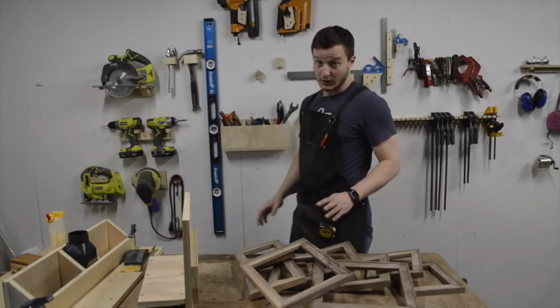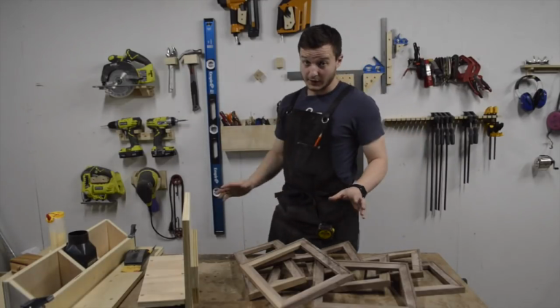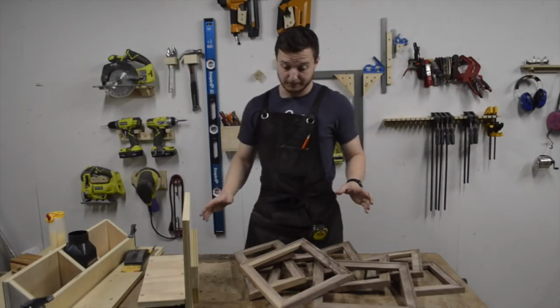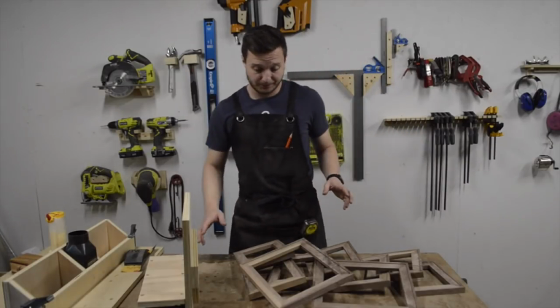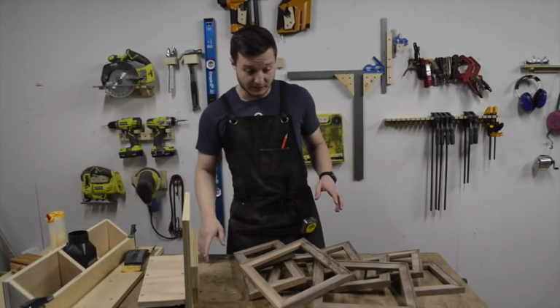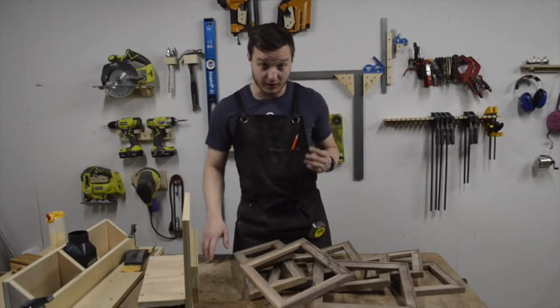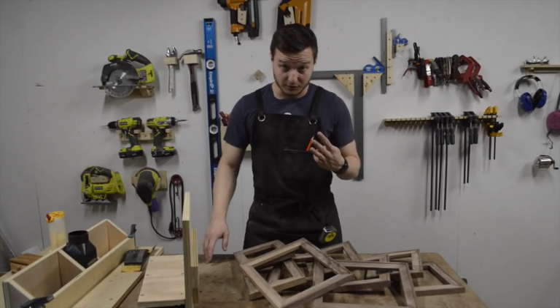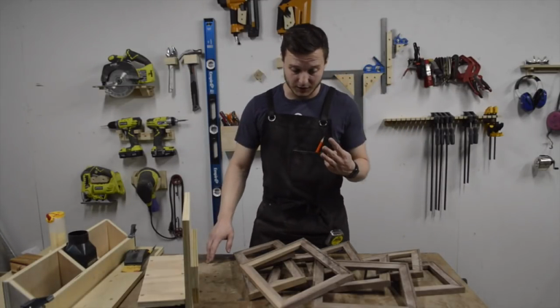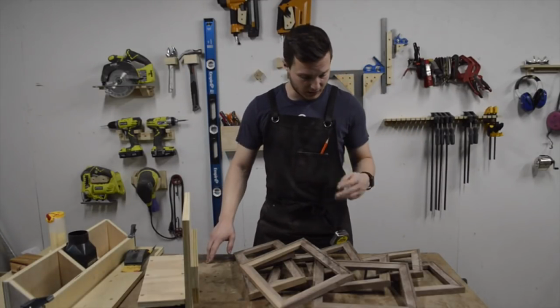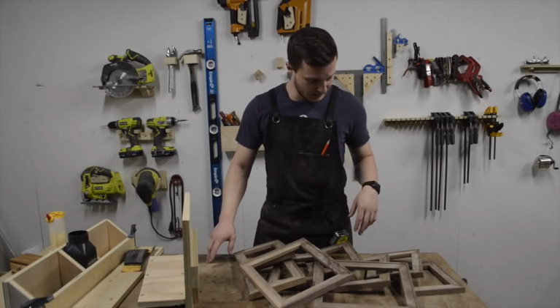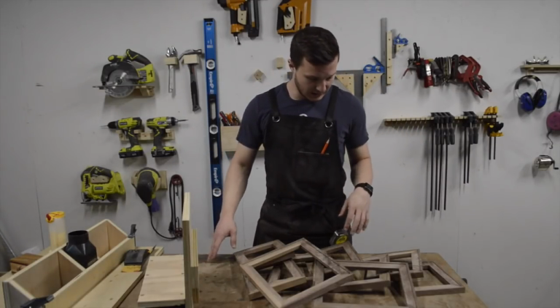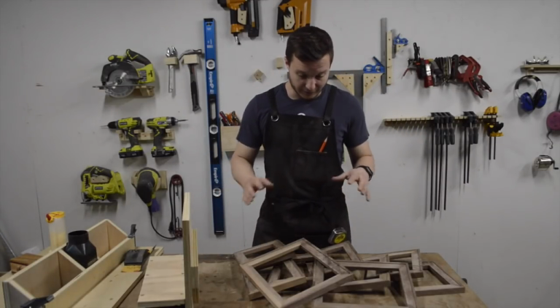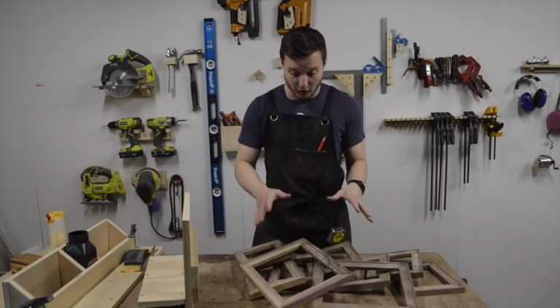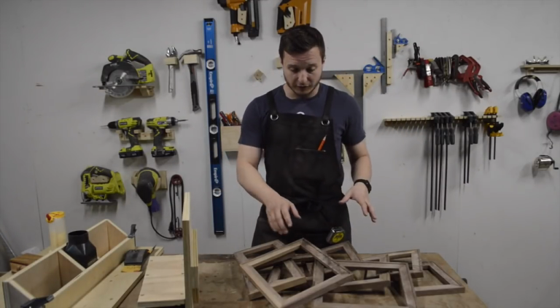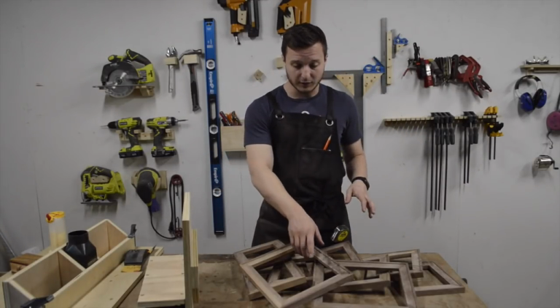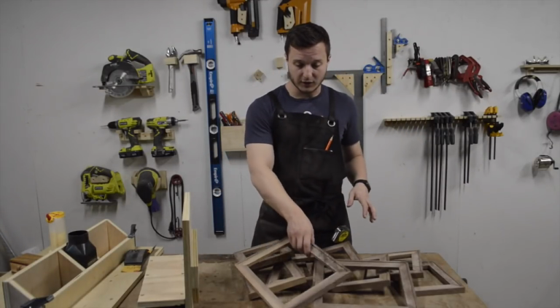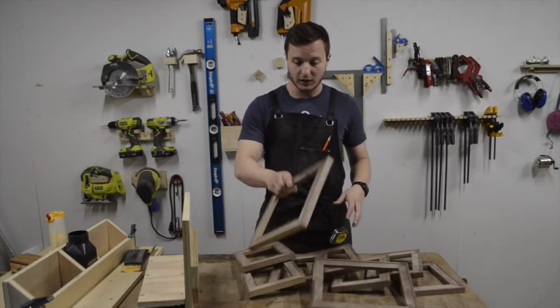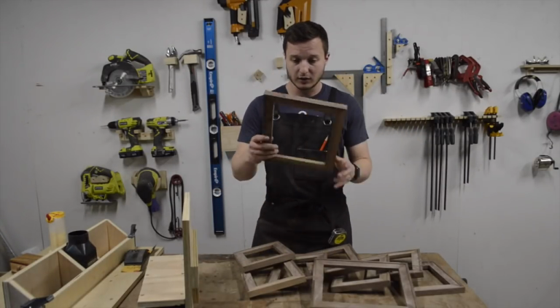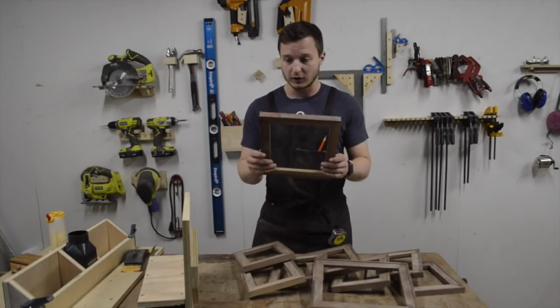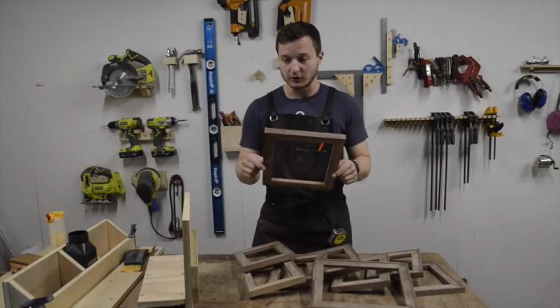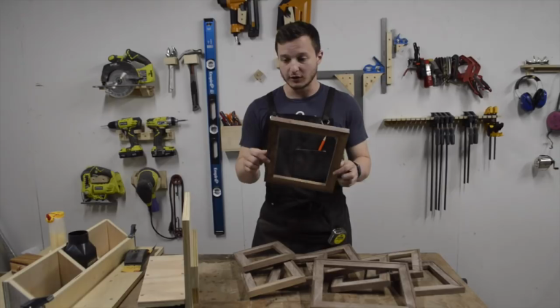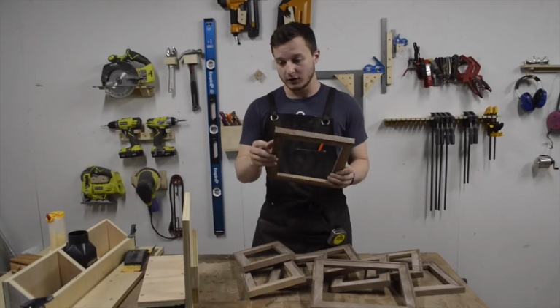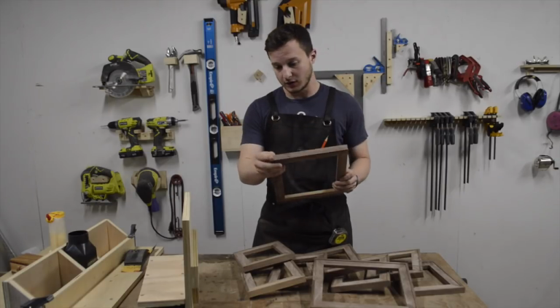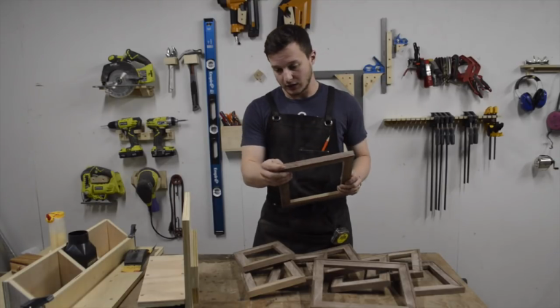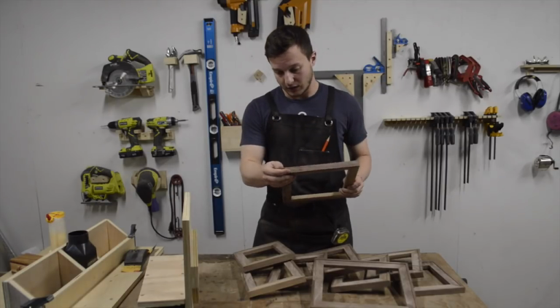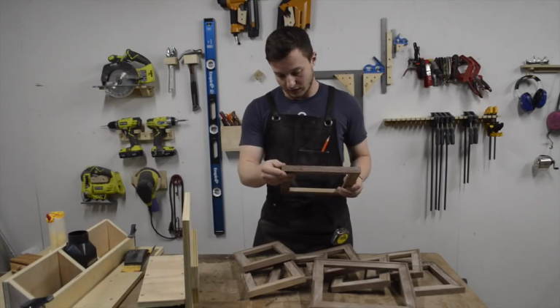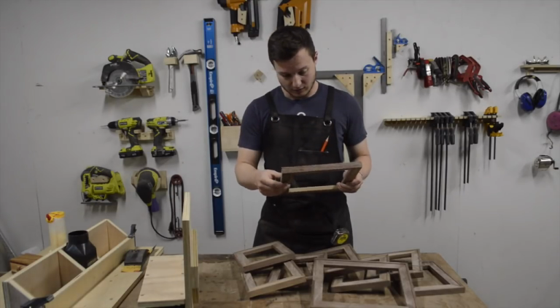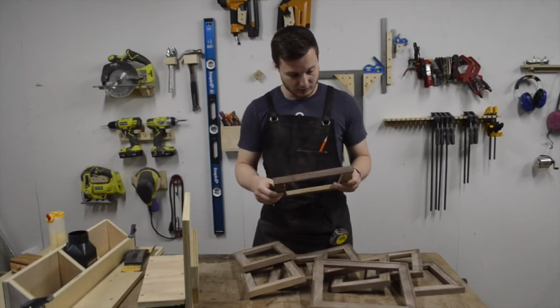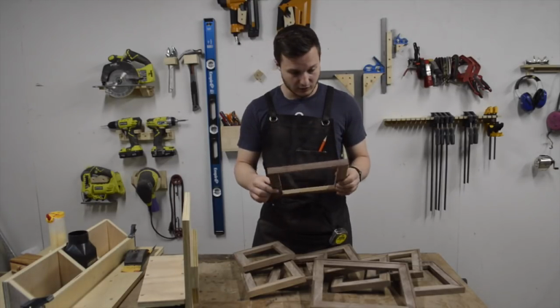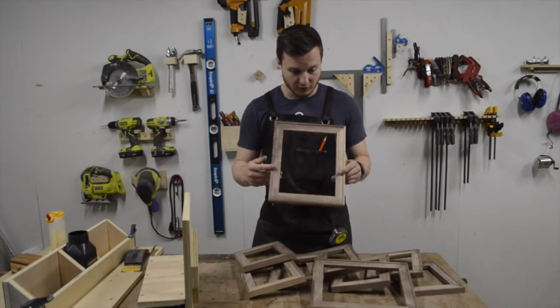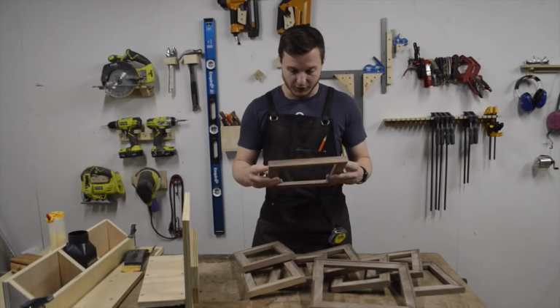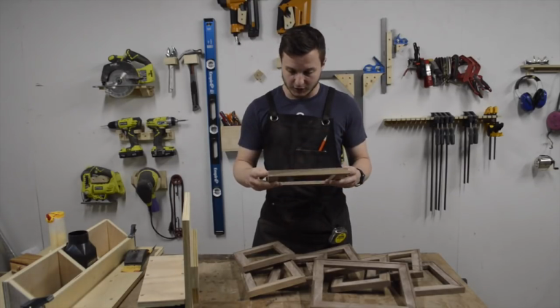It's day three. I've got all the frames cut and glued together and they're looking pretty good.